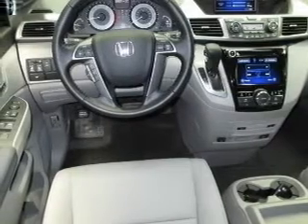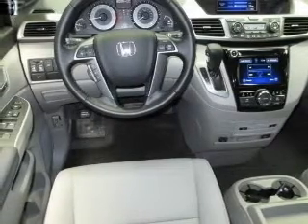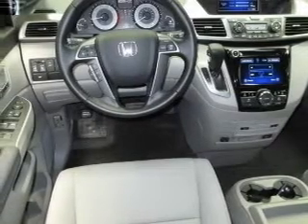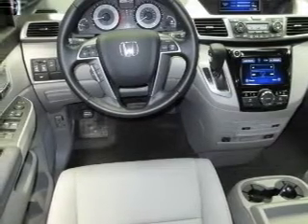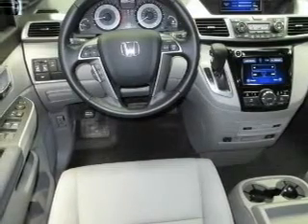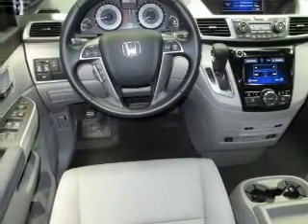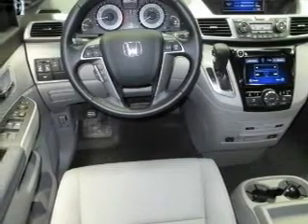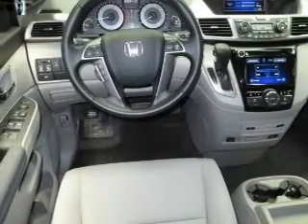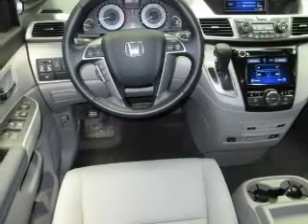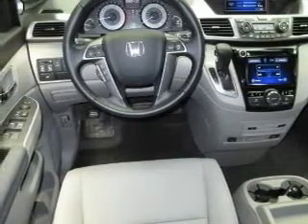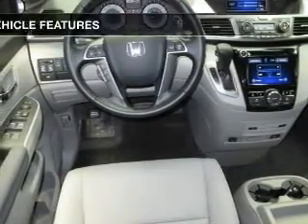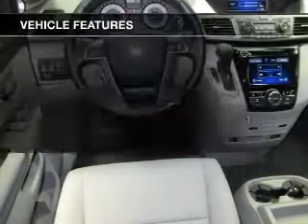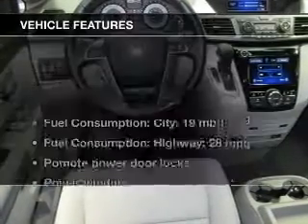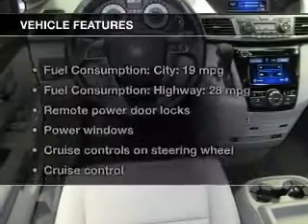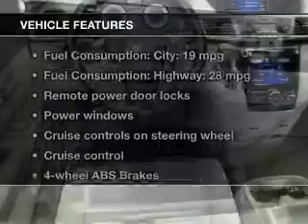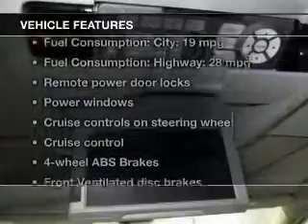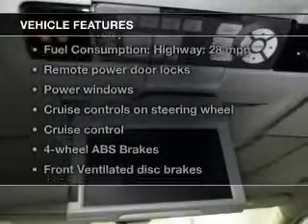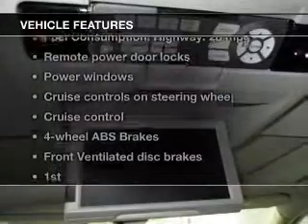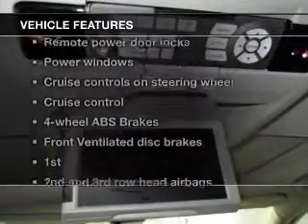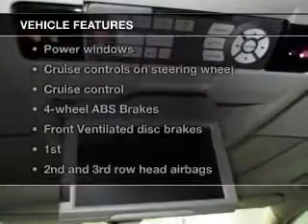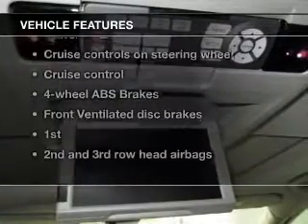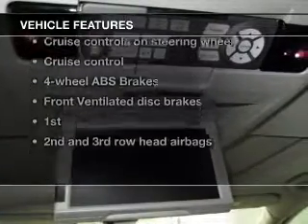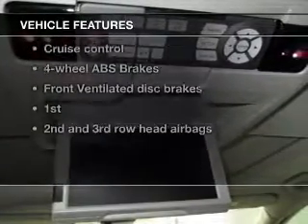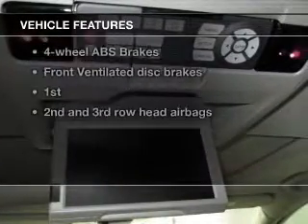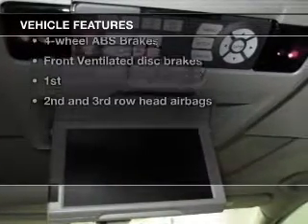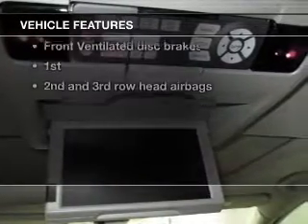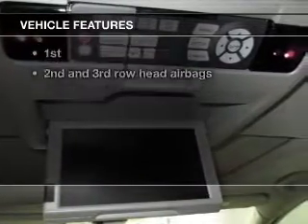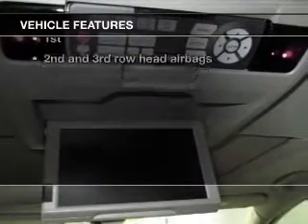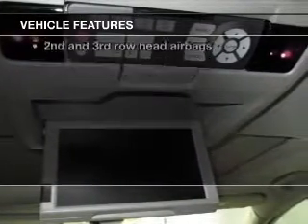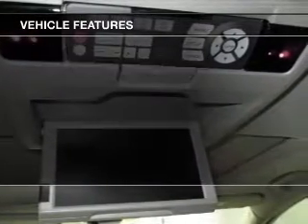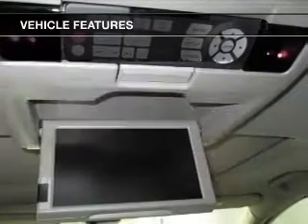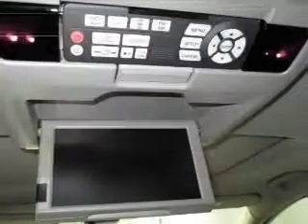There's nothing like a sunroof on a nice day. And with these notable features, you won't want to miss out on the opportunity to own this amazing ride.